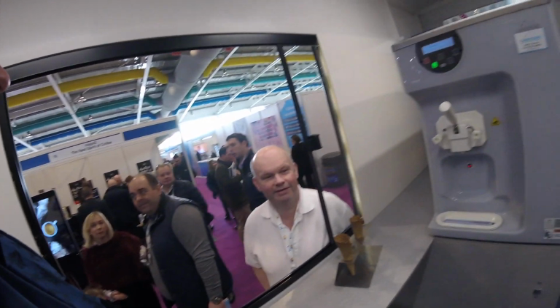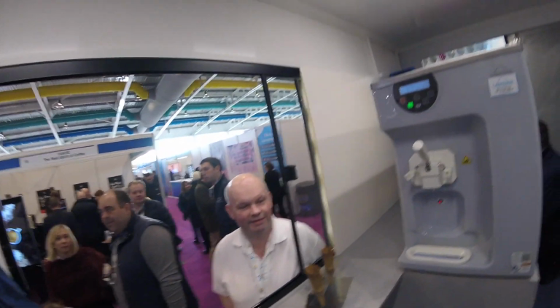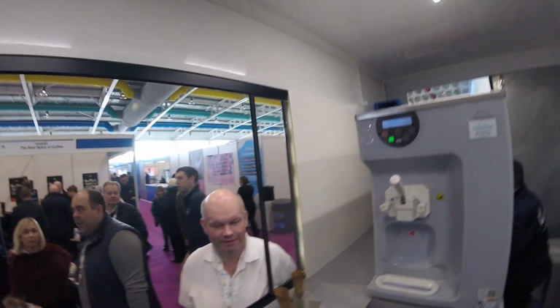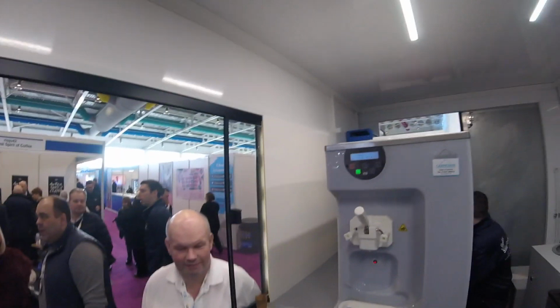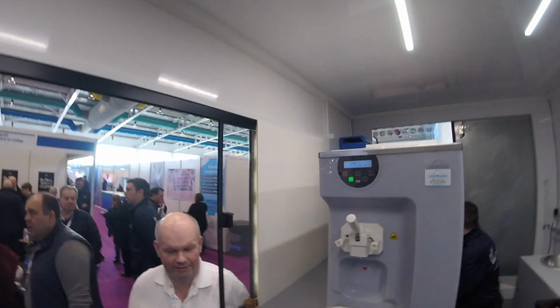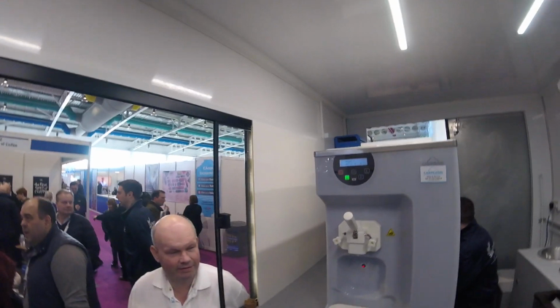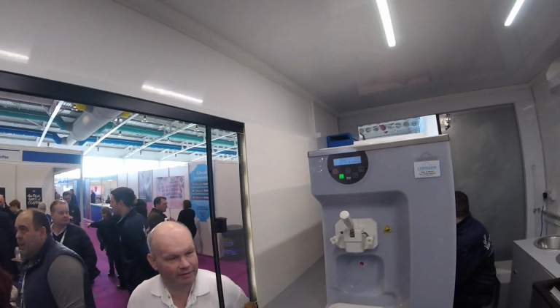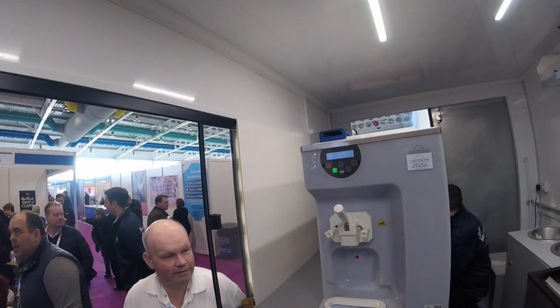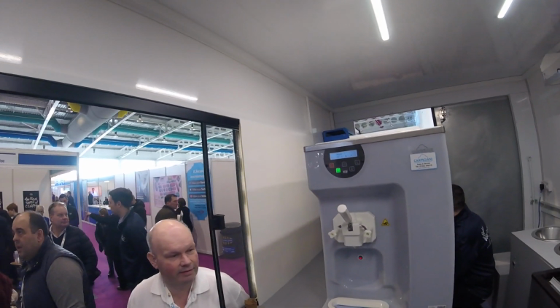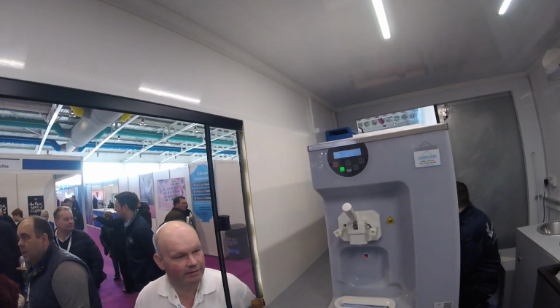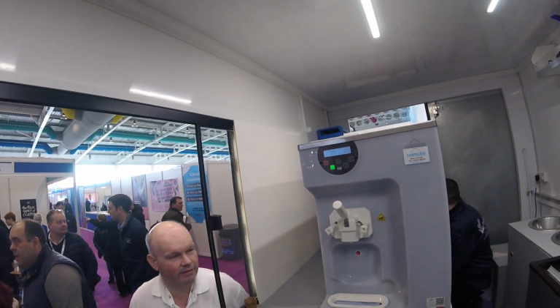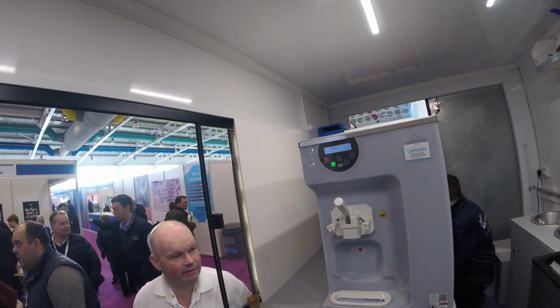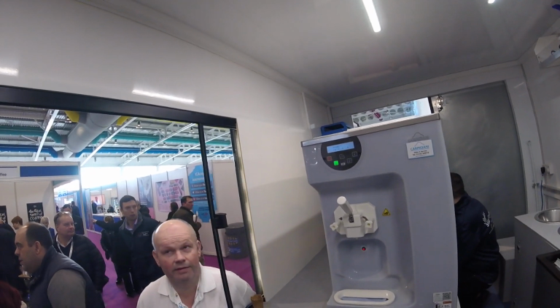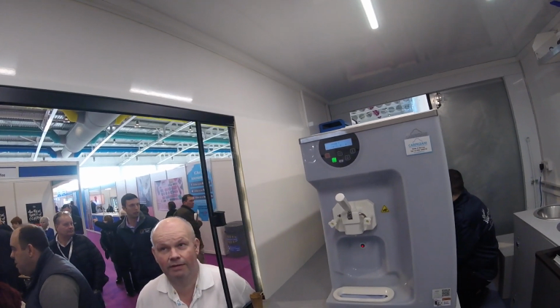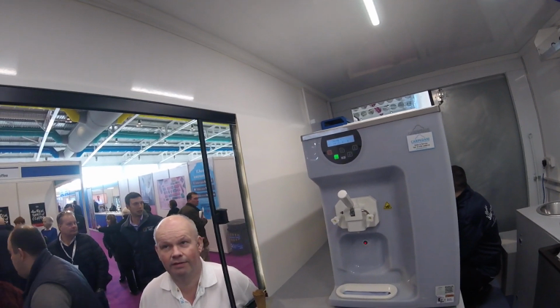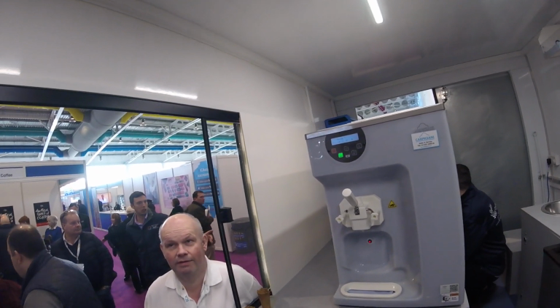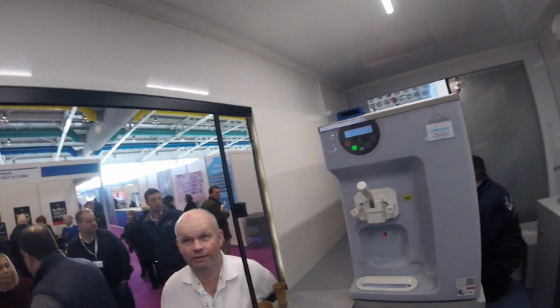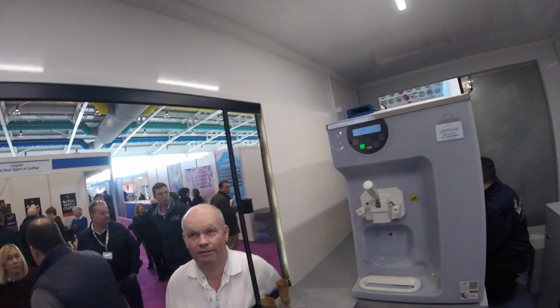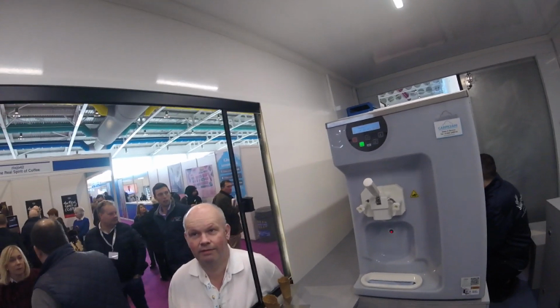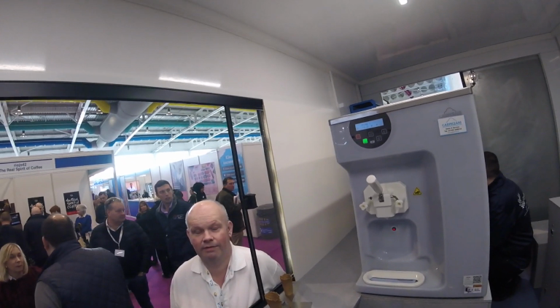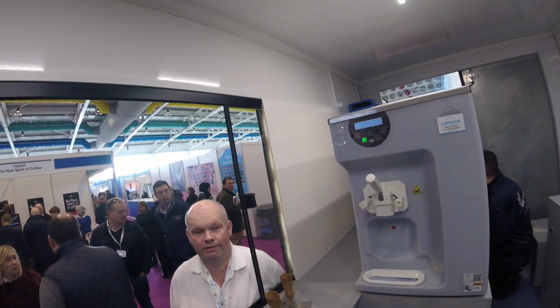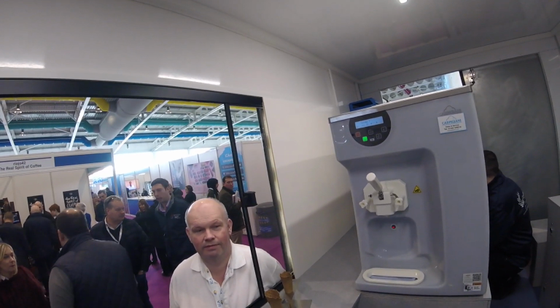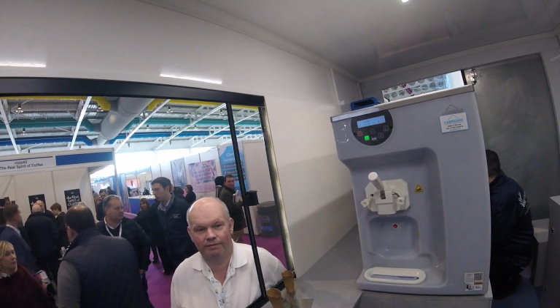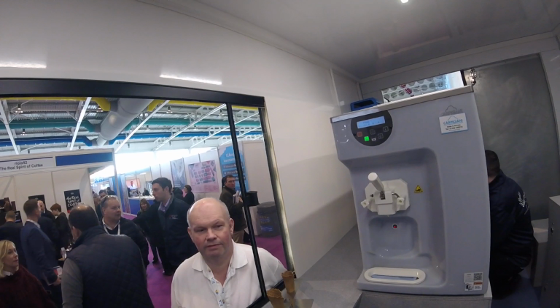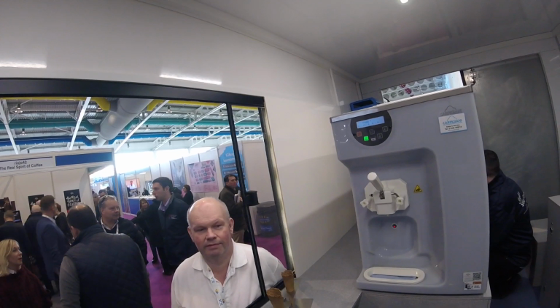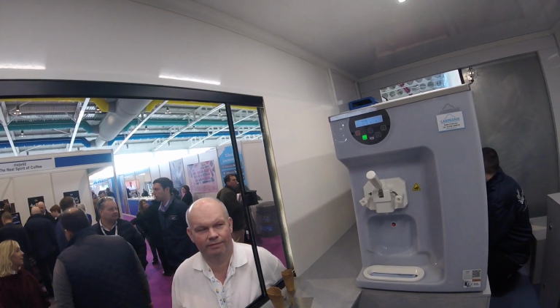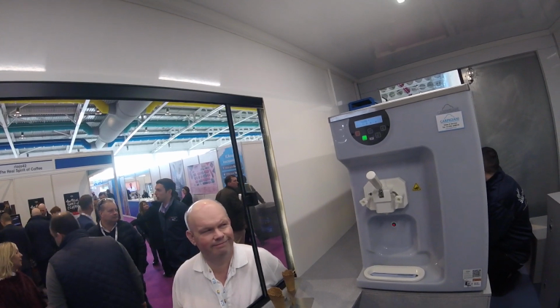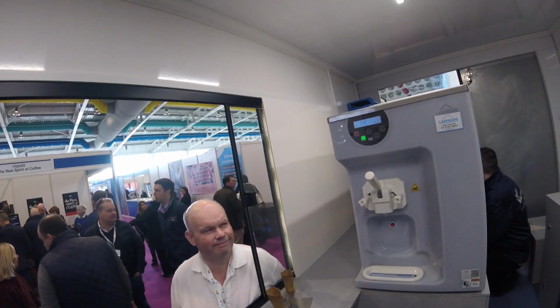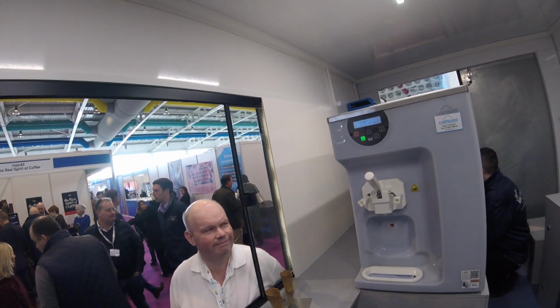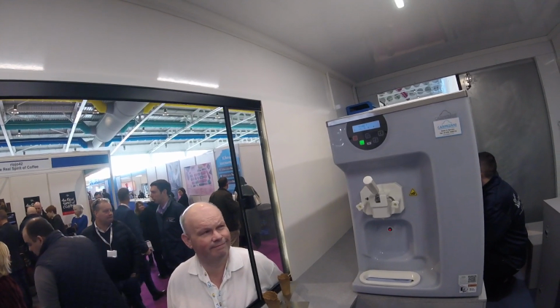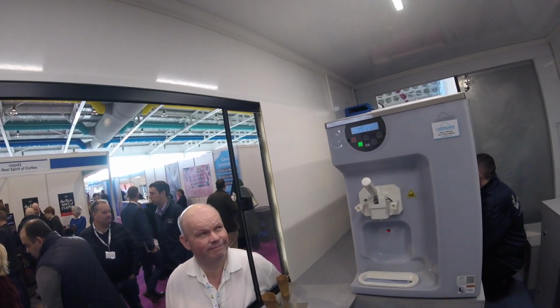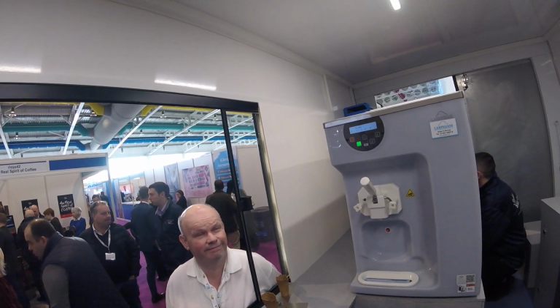We've run four days off this at Glastonbury — full days.